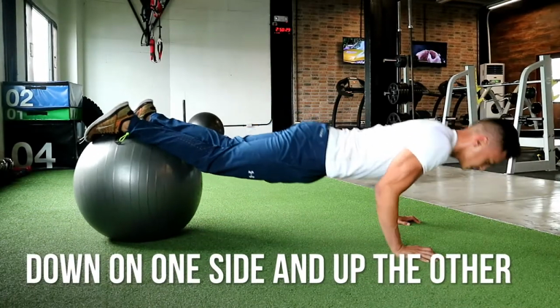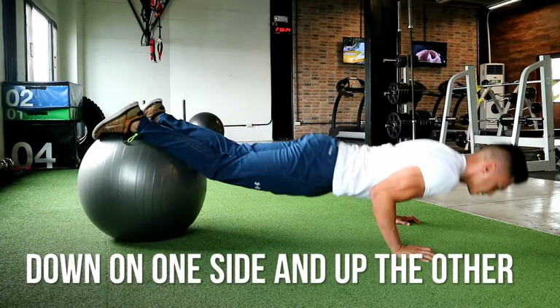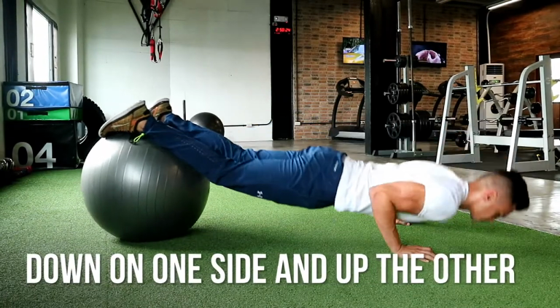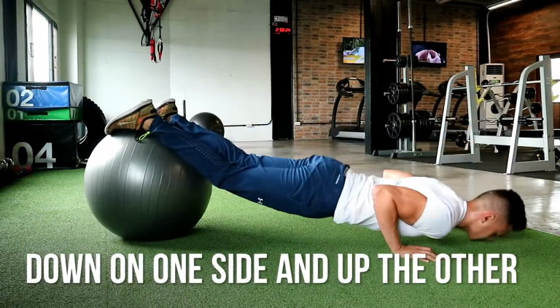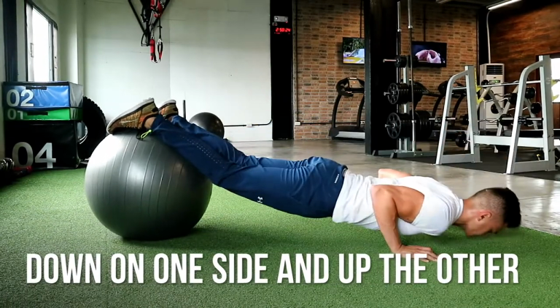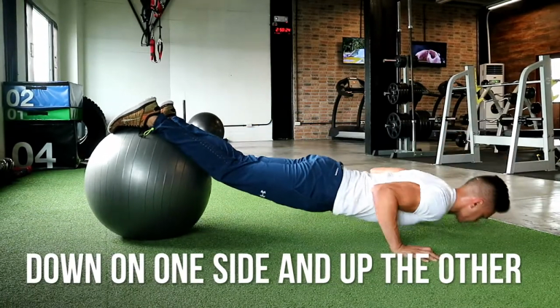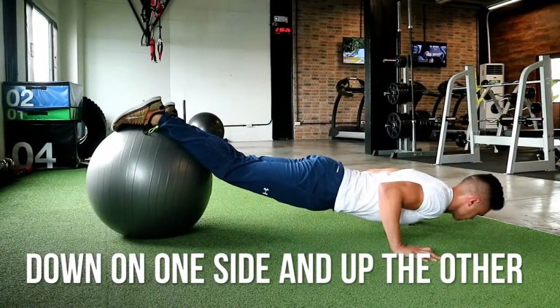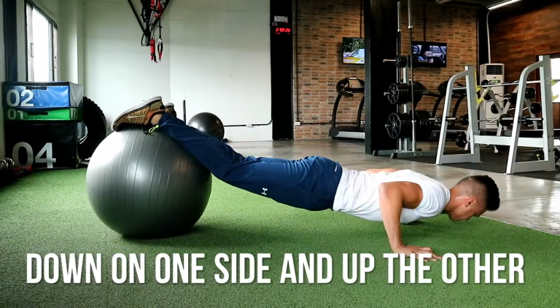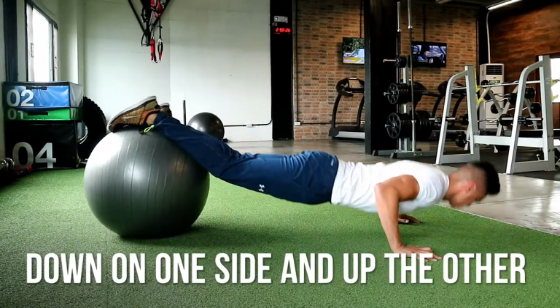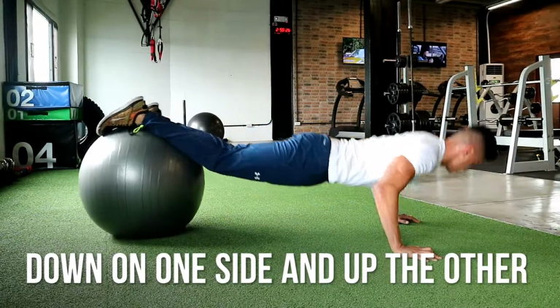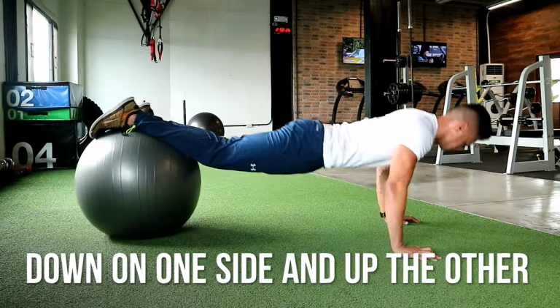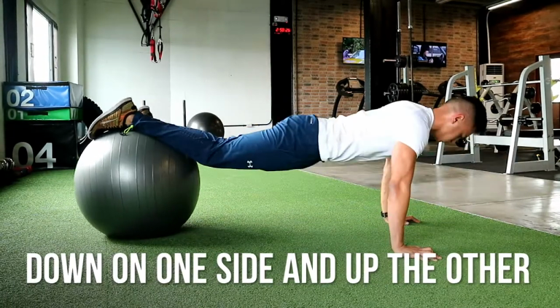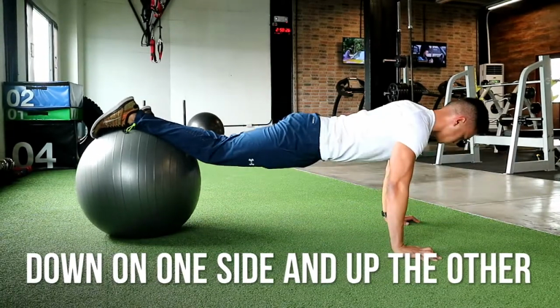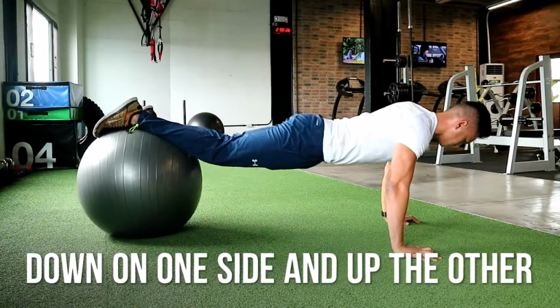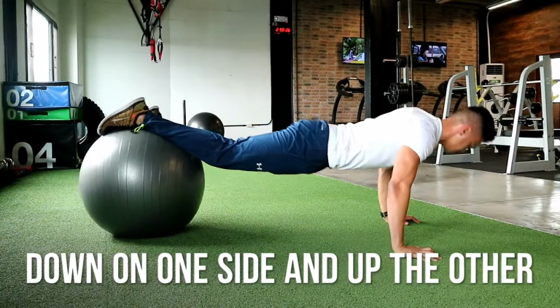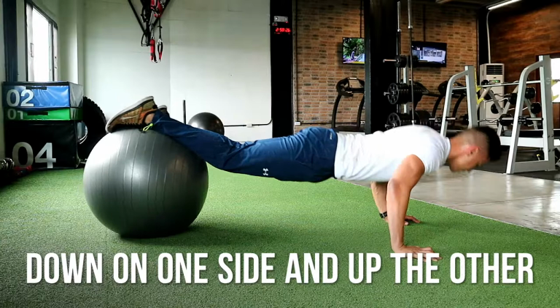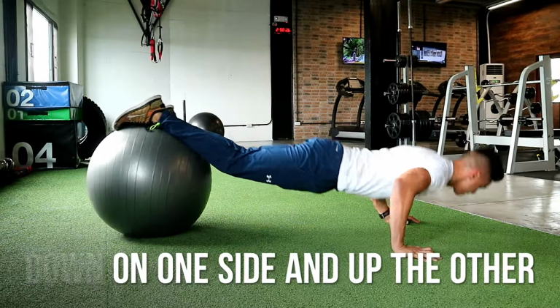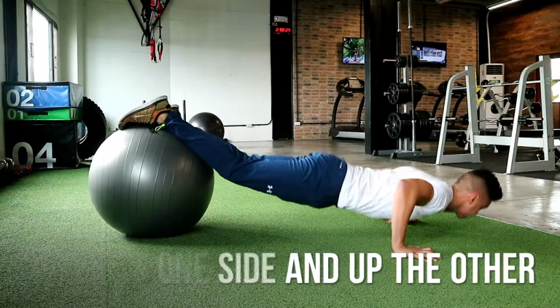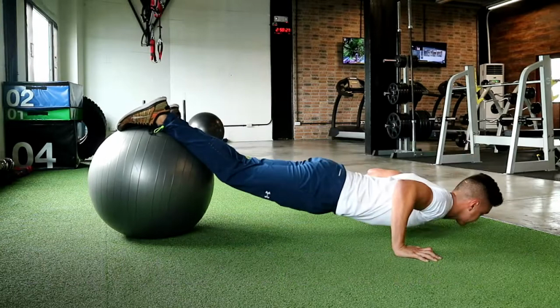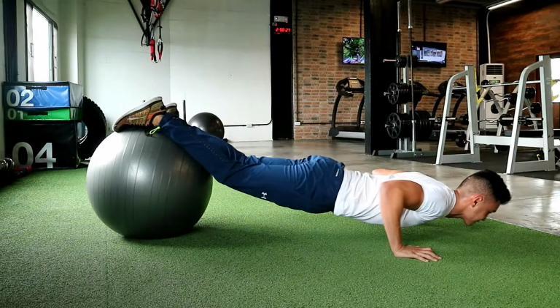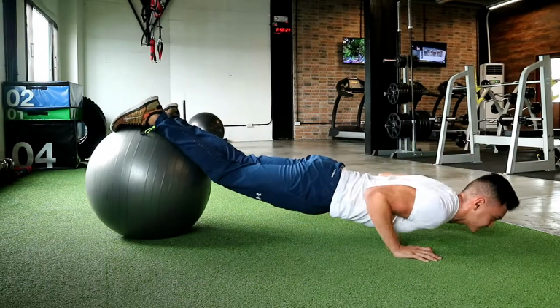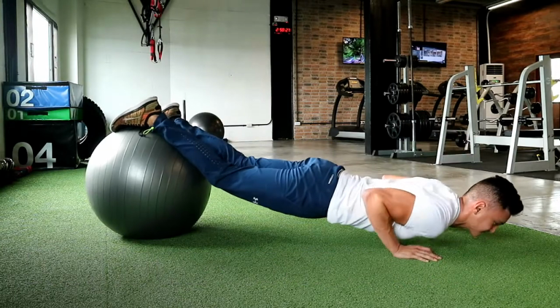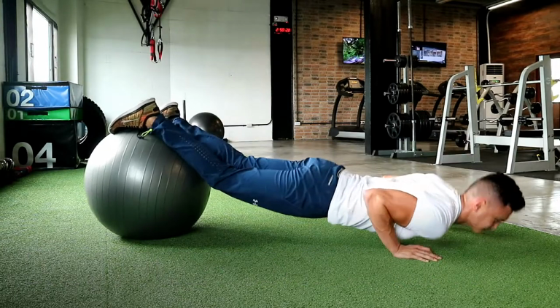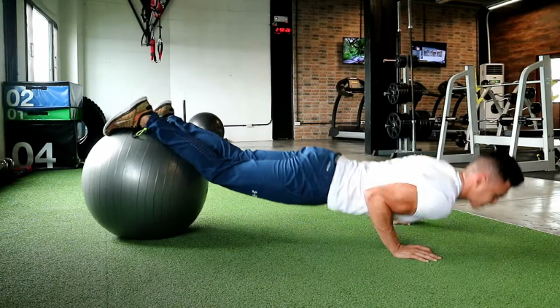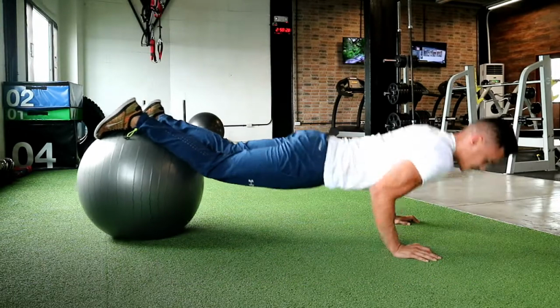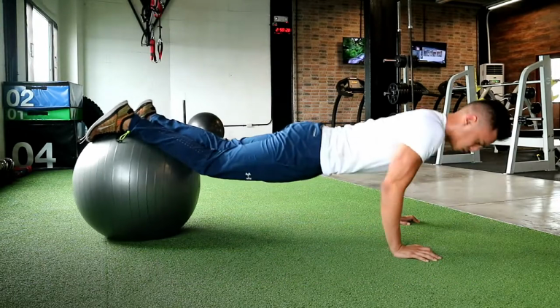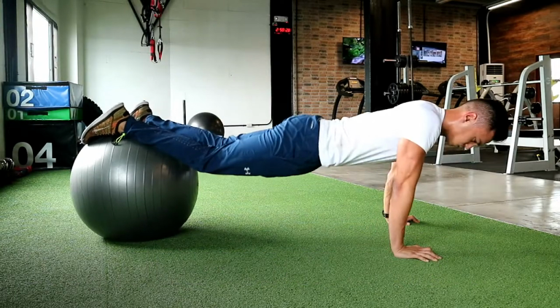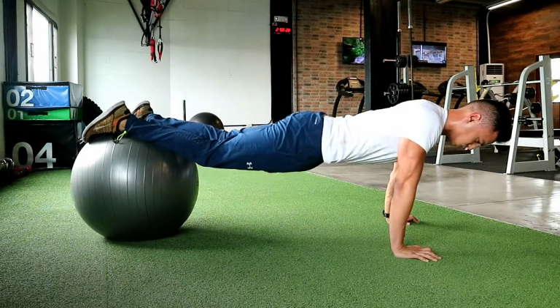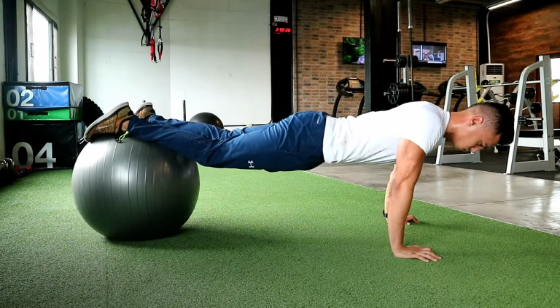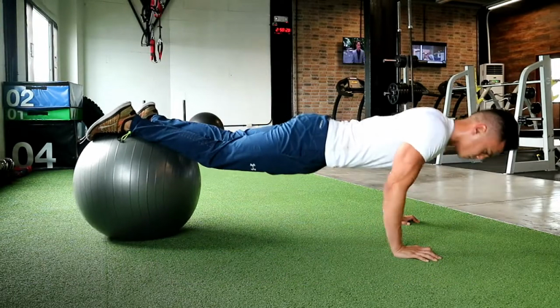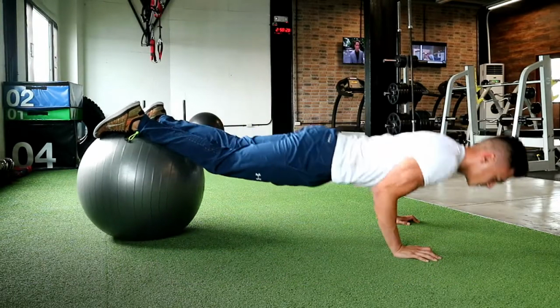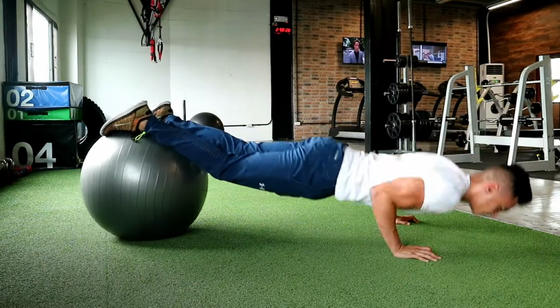Again, down on one side and up the other, then go back down again to the same side and back up the other.